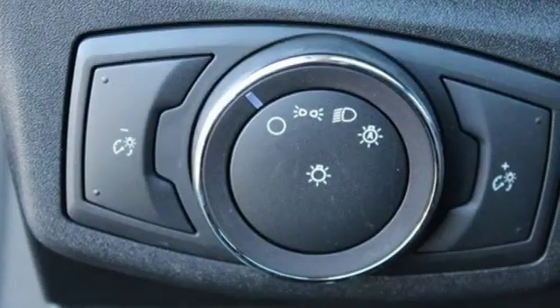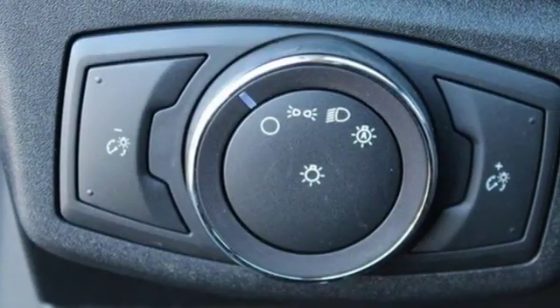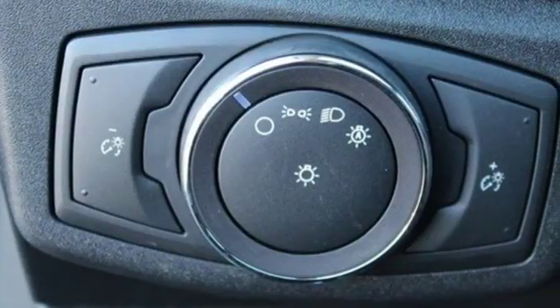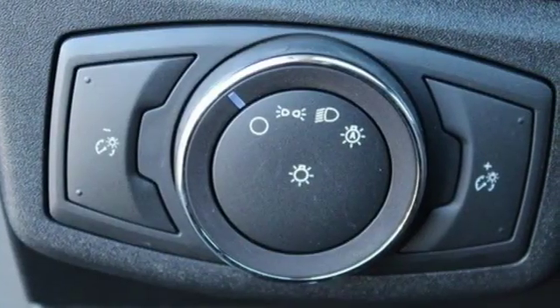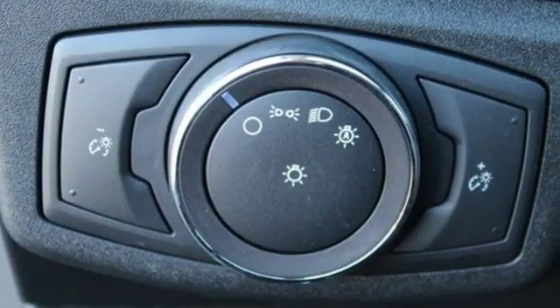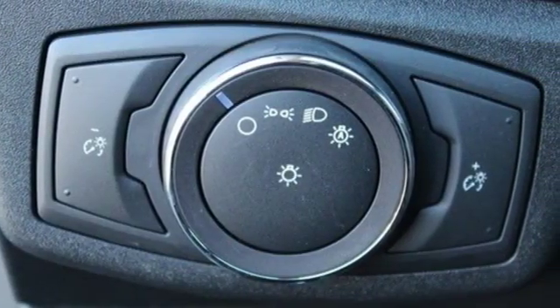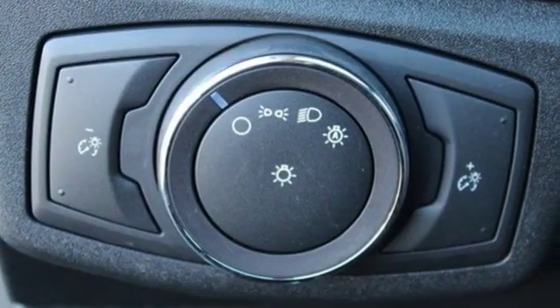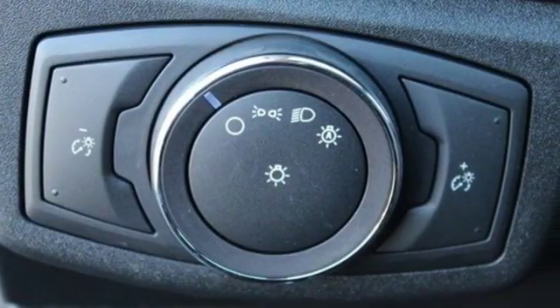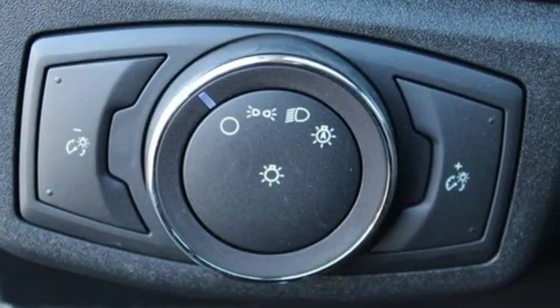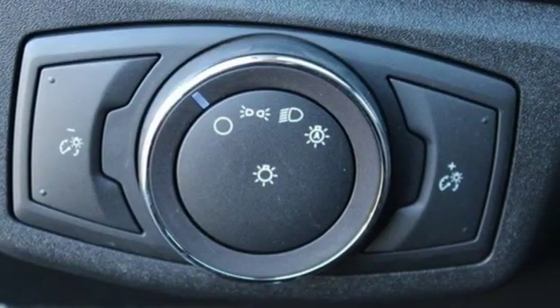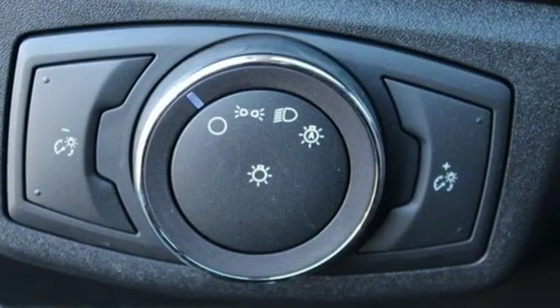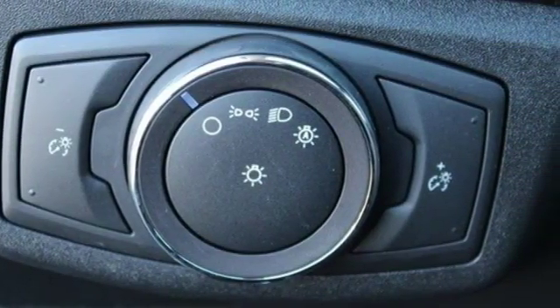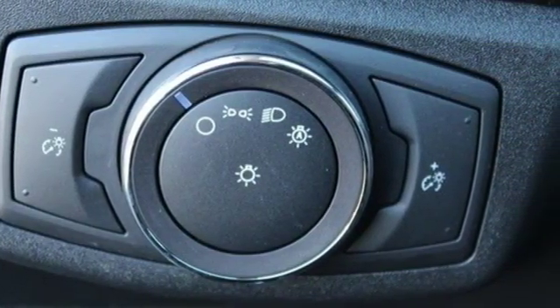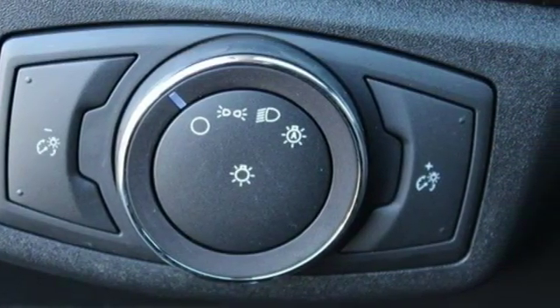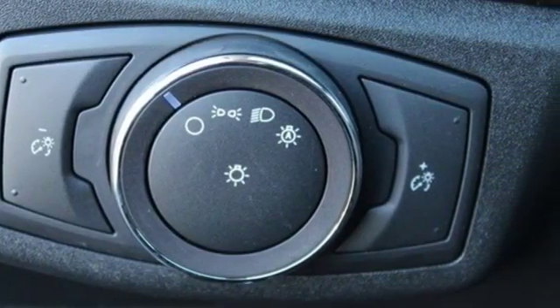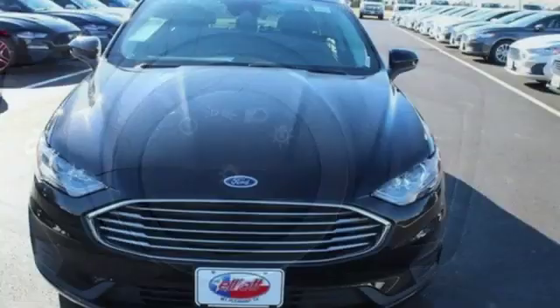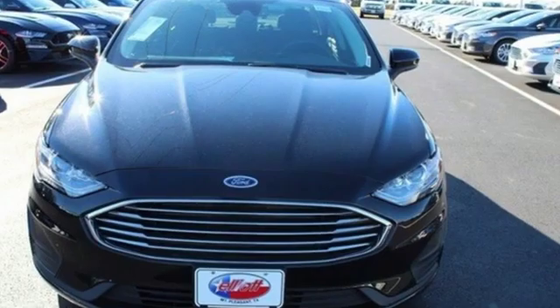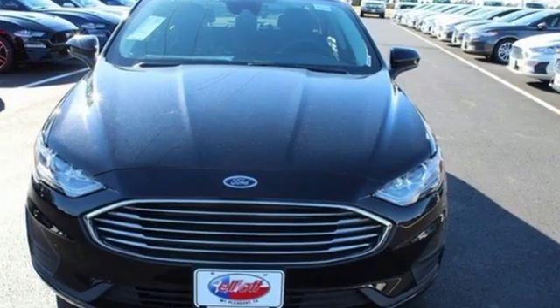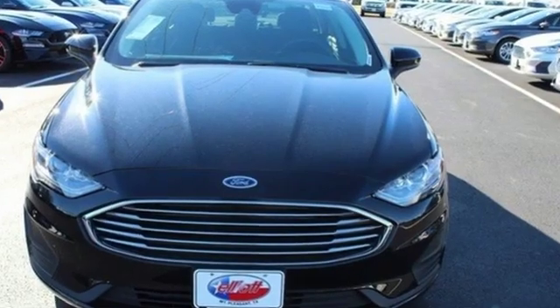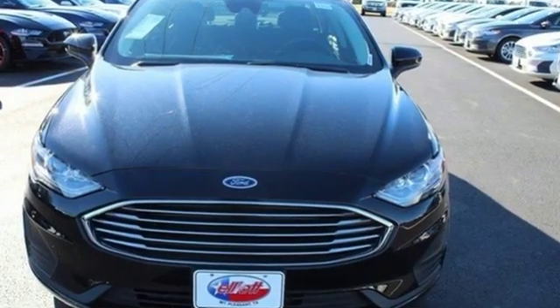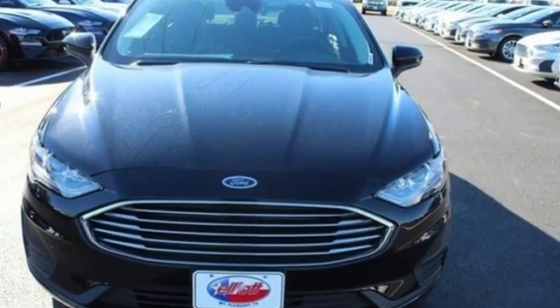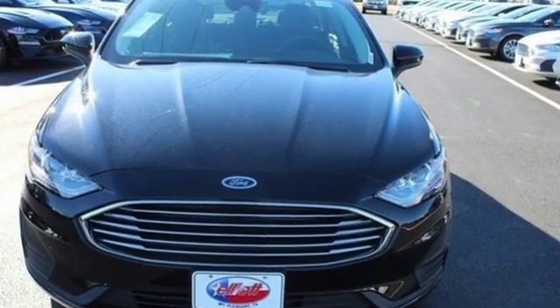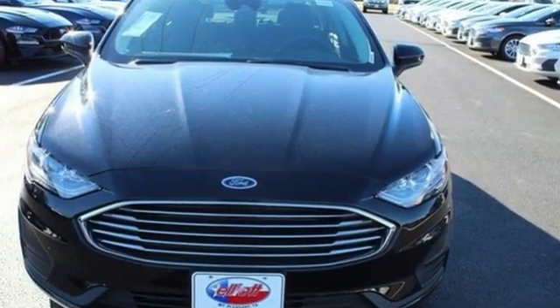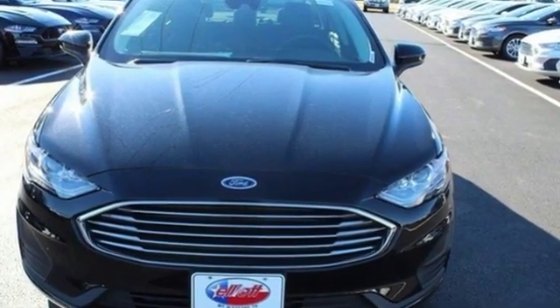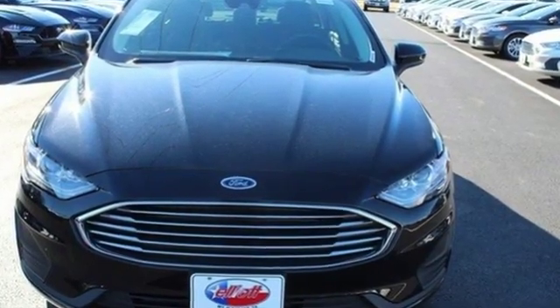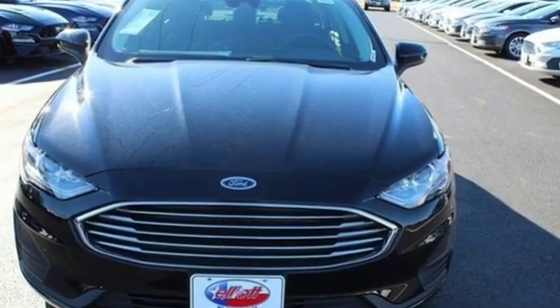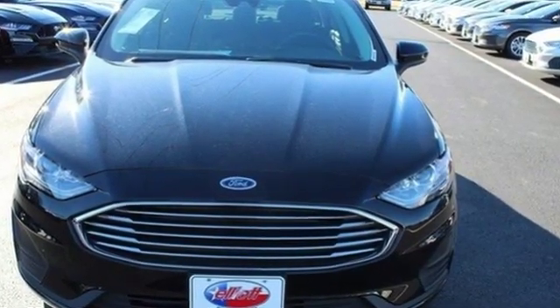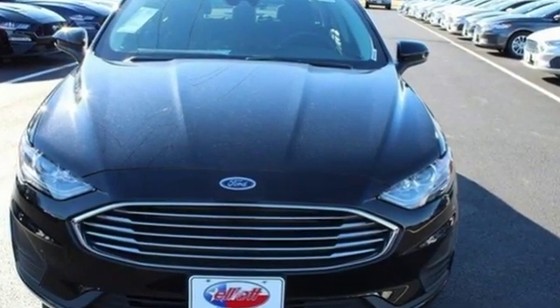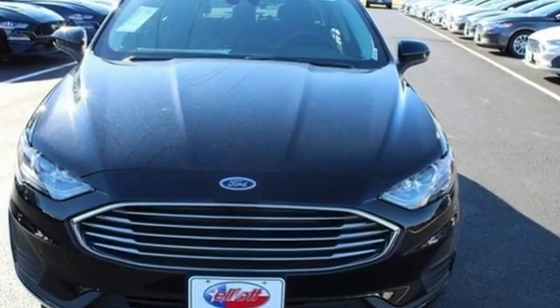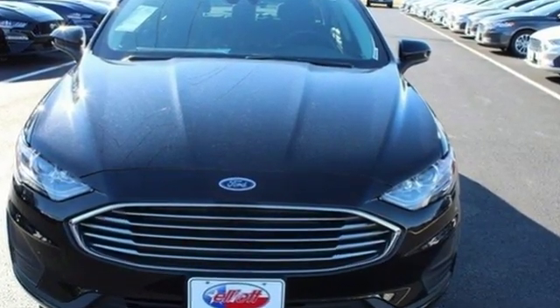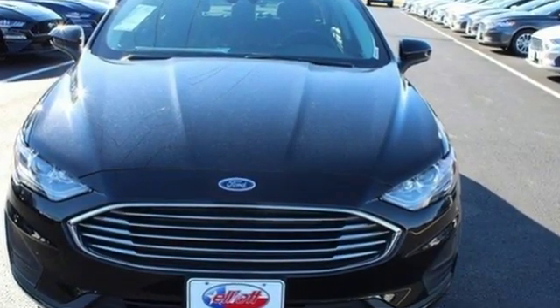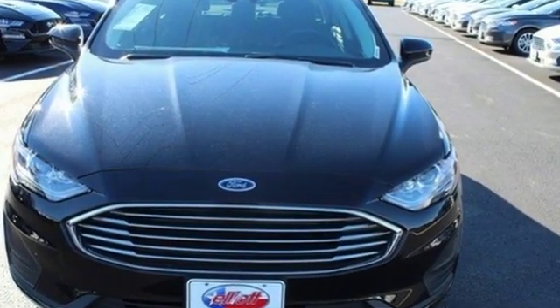Ford has won over millions of loyal customers with a wide range of value-driven vehicles. Stop in for a test drive and make it yours today.